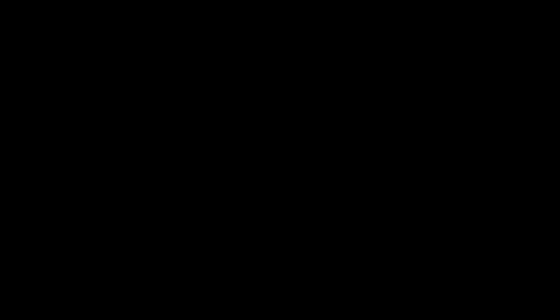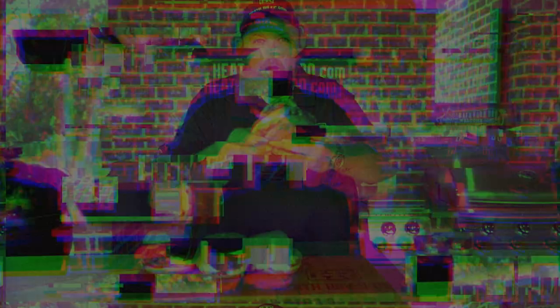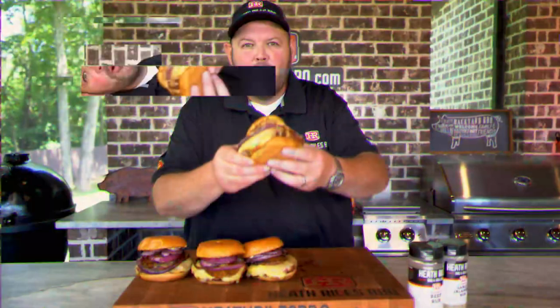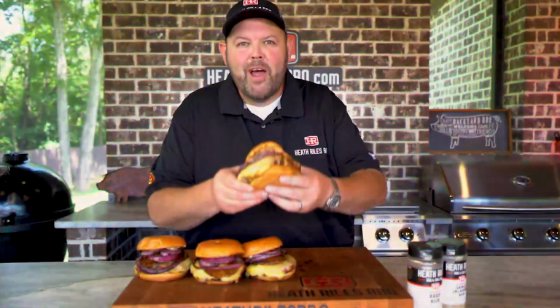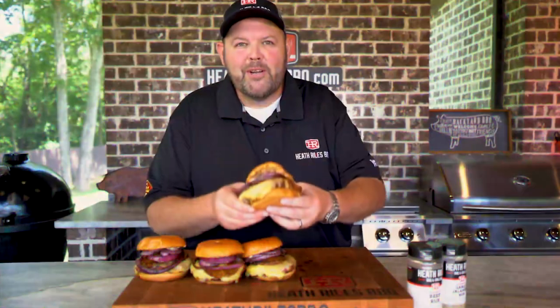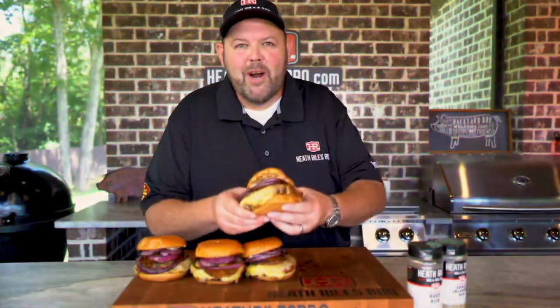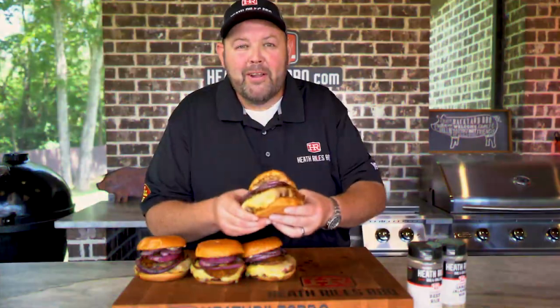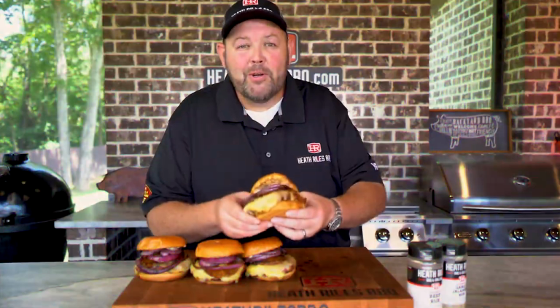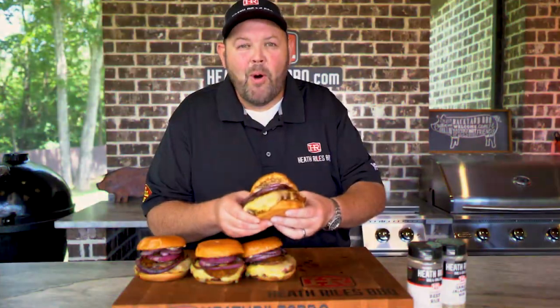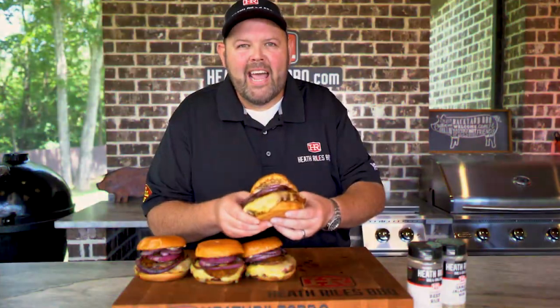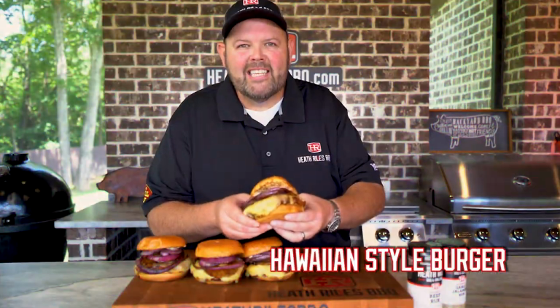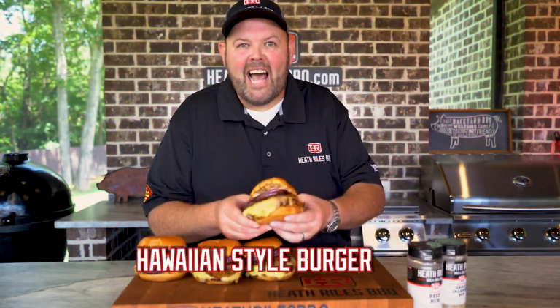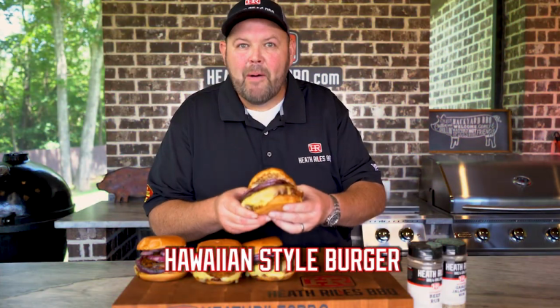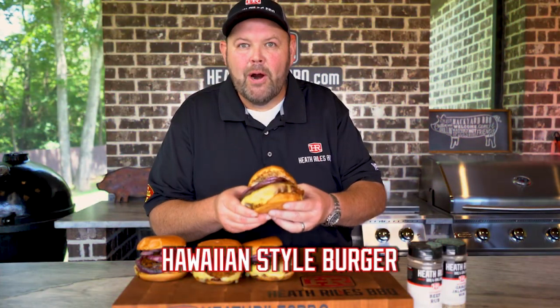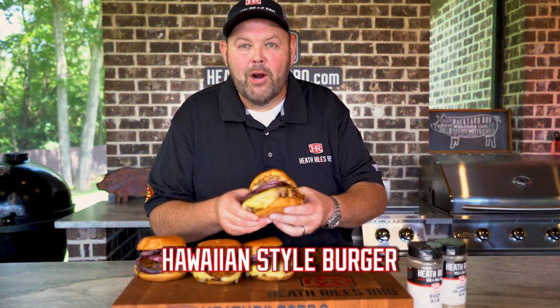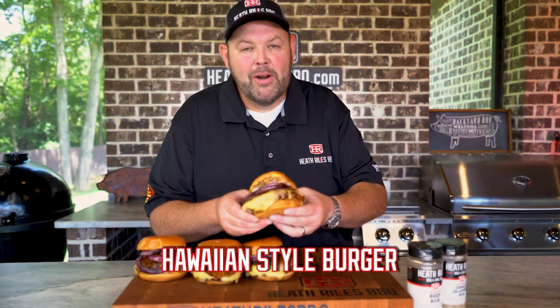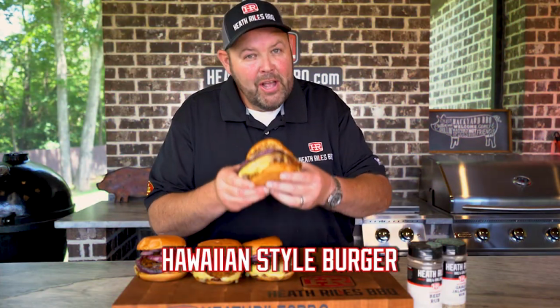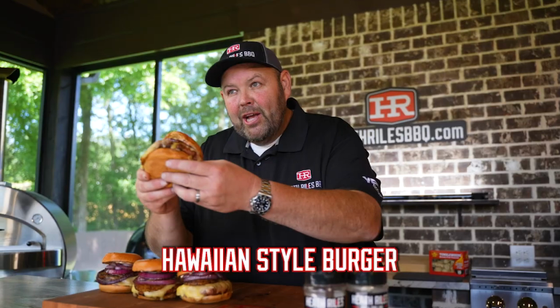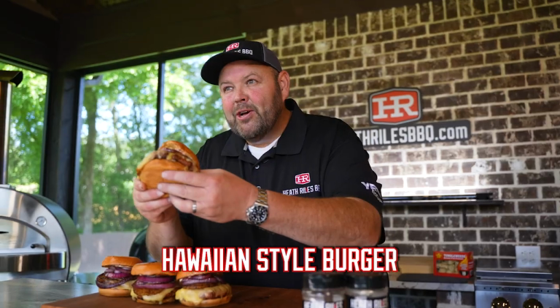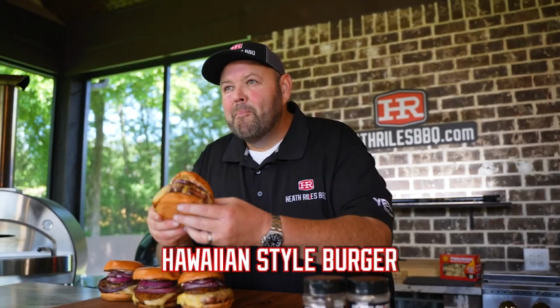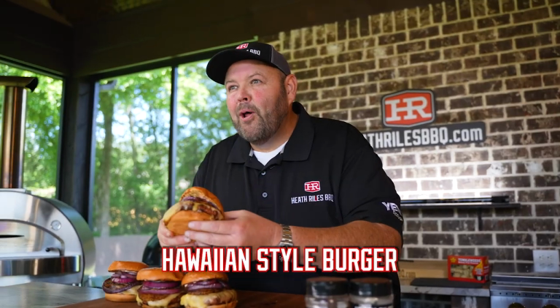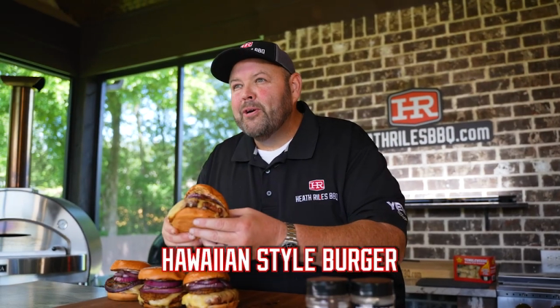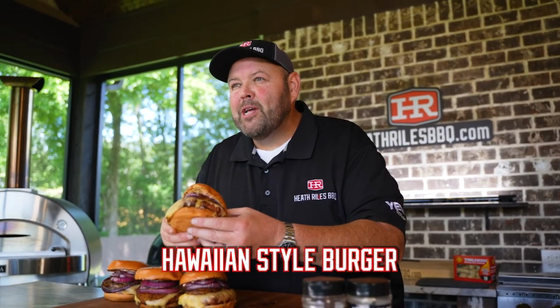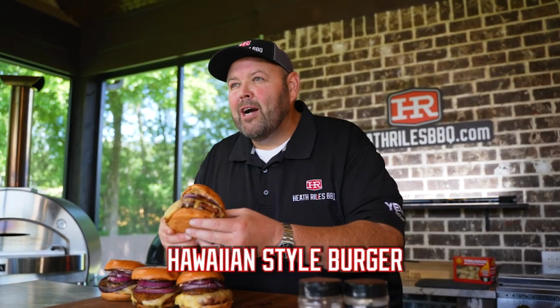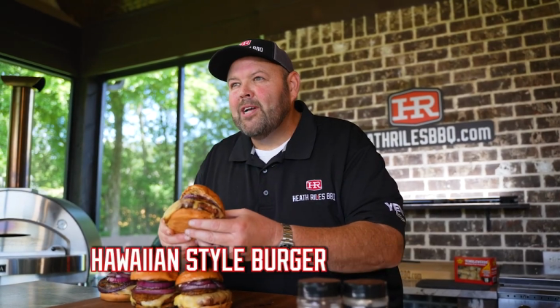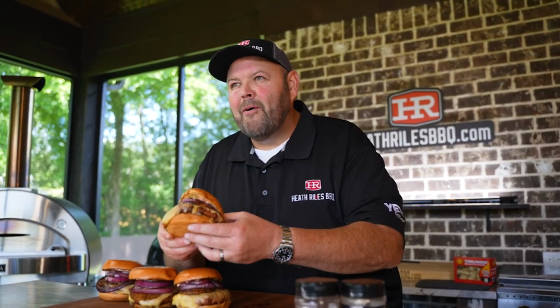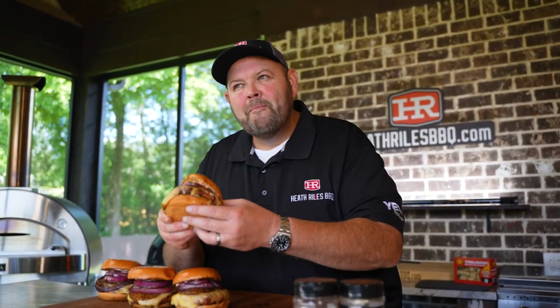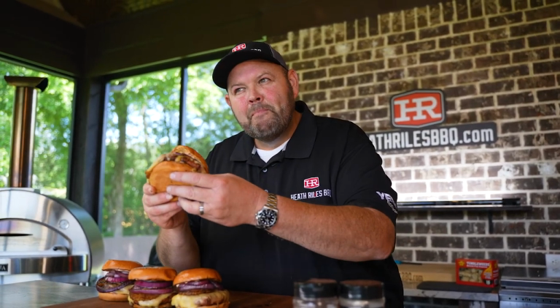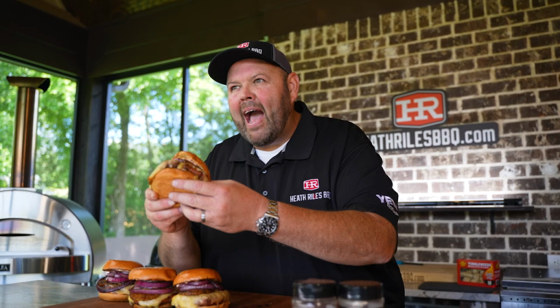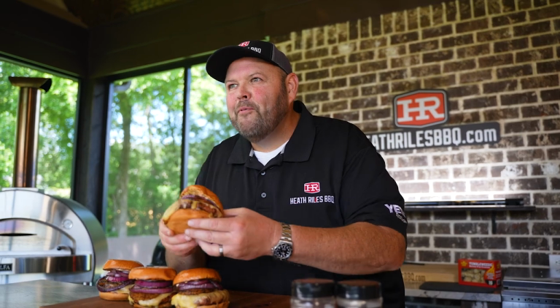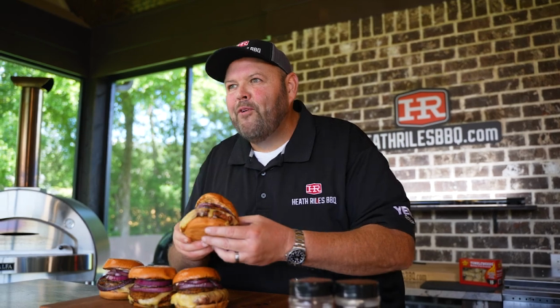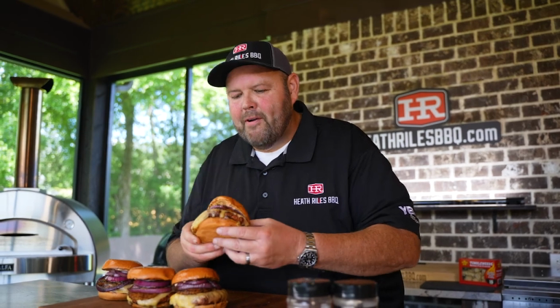Are you ready to try this Hawaiian style burger? It's going to blow your socks off, packed with flavor.